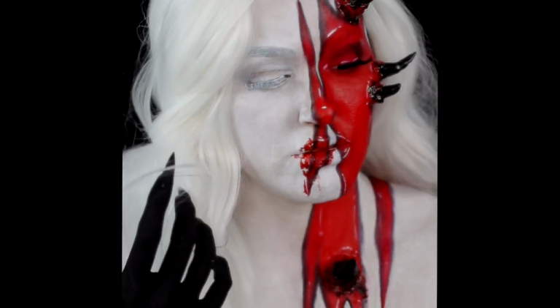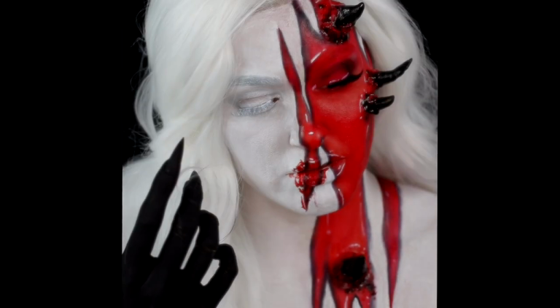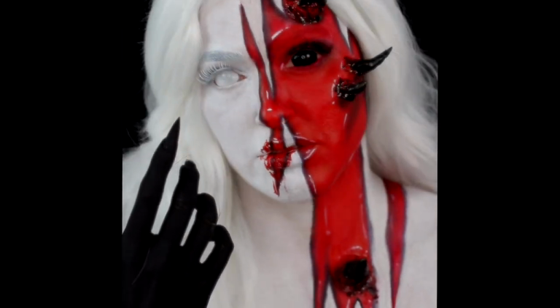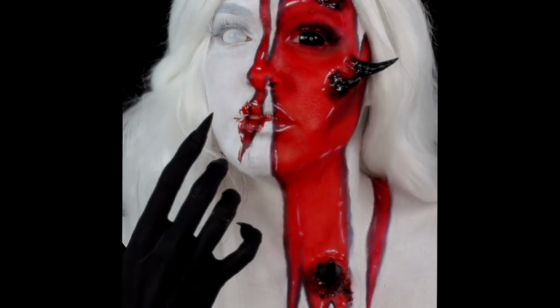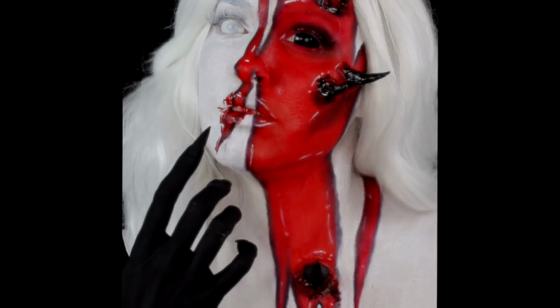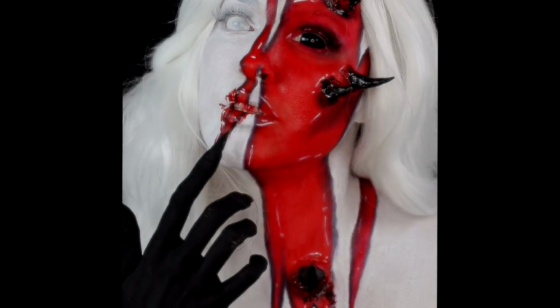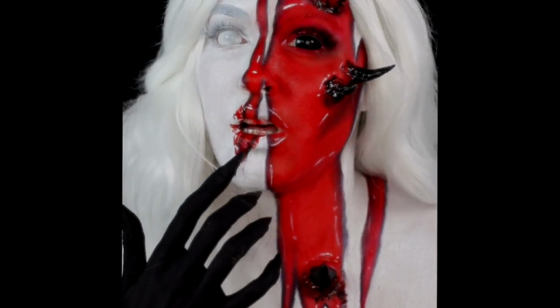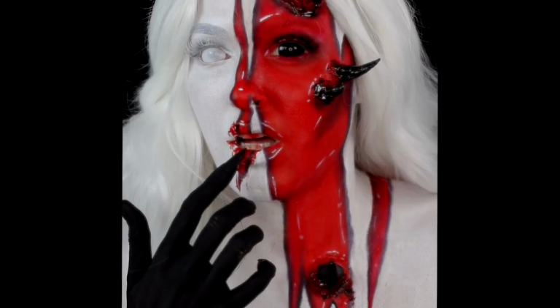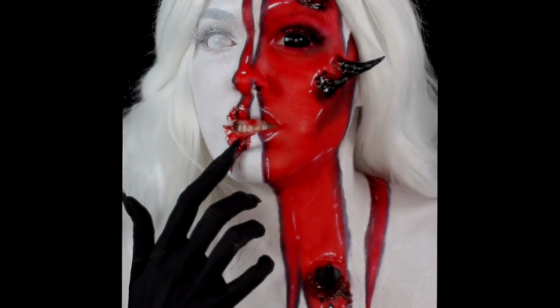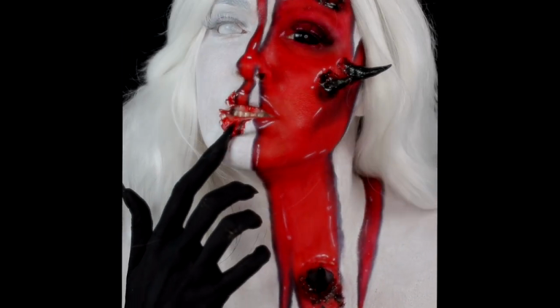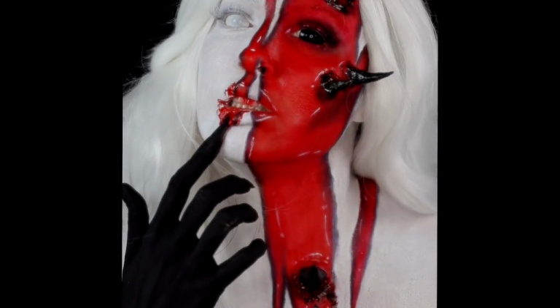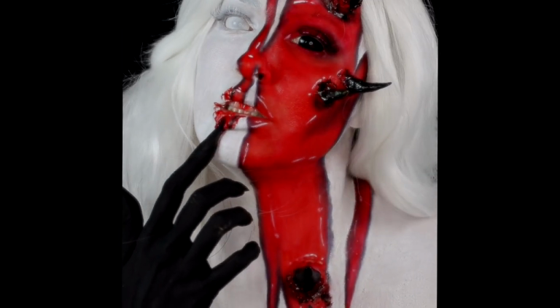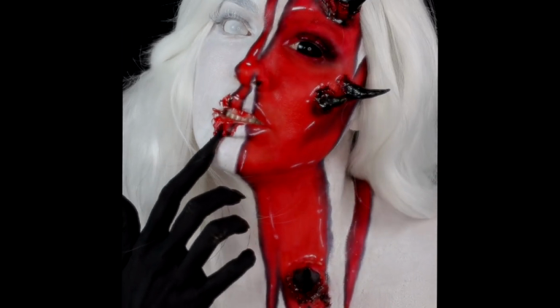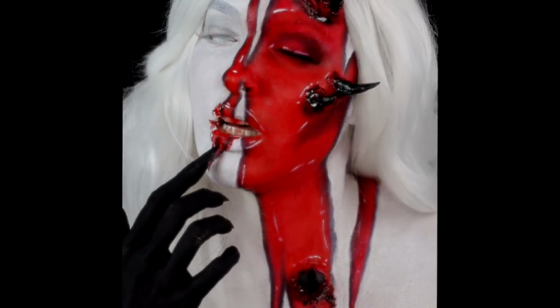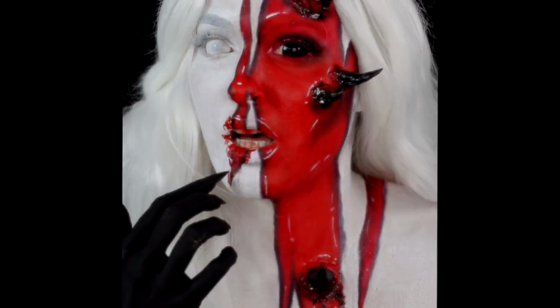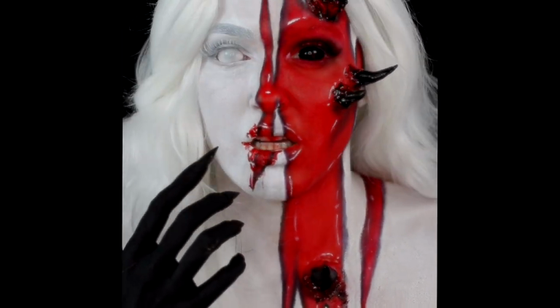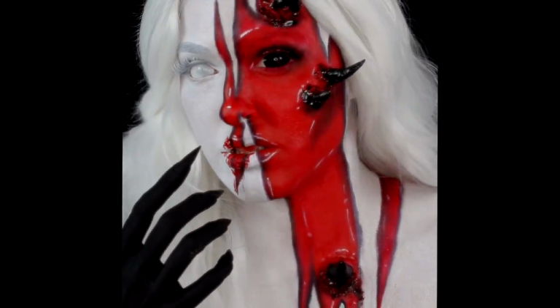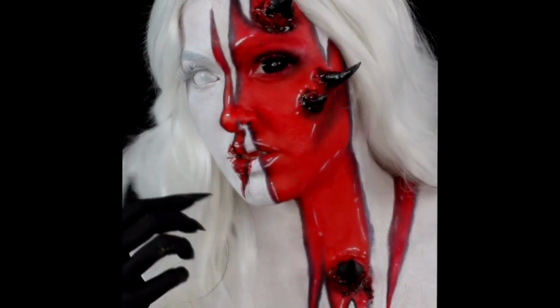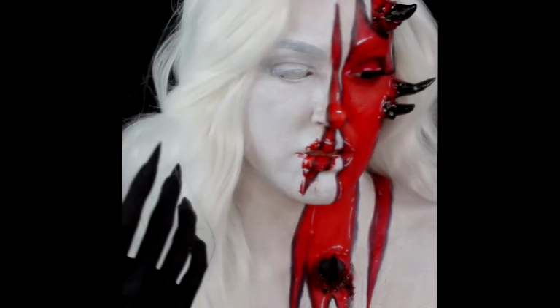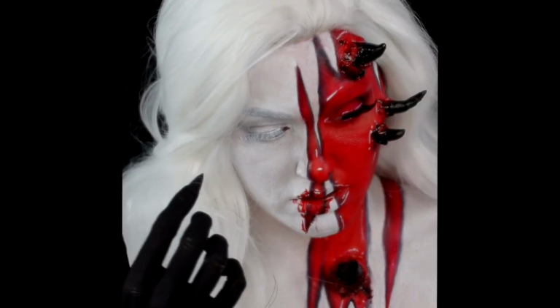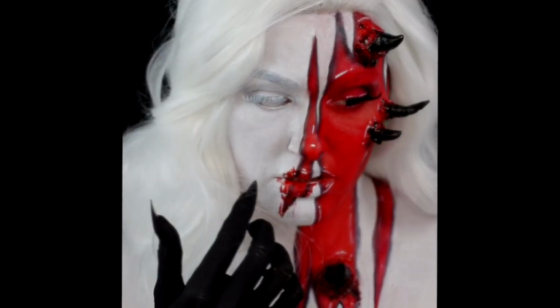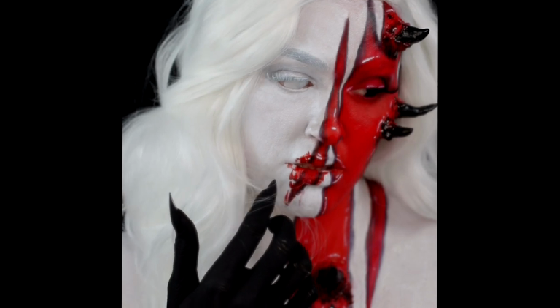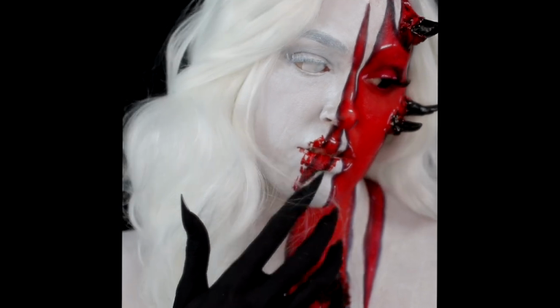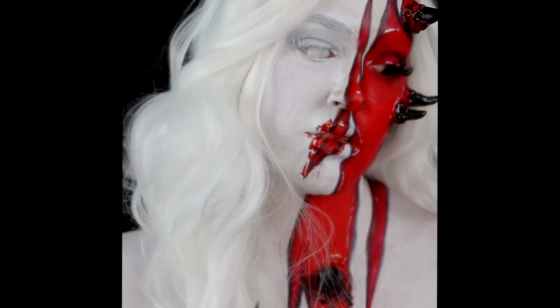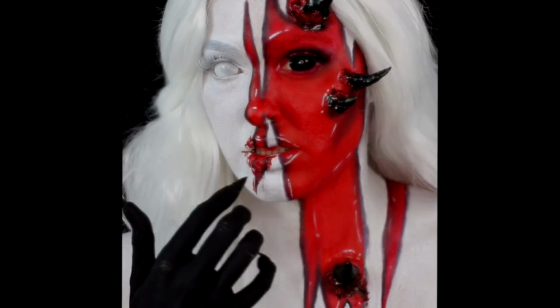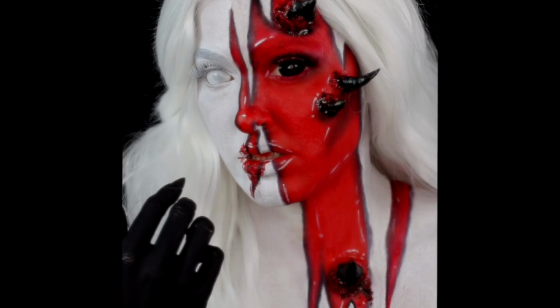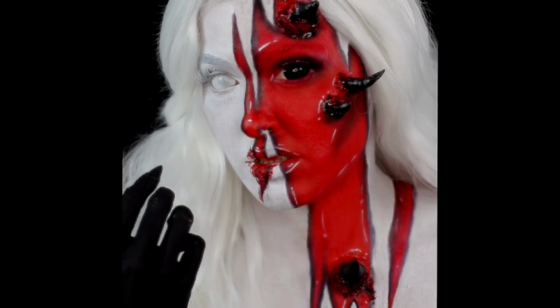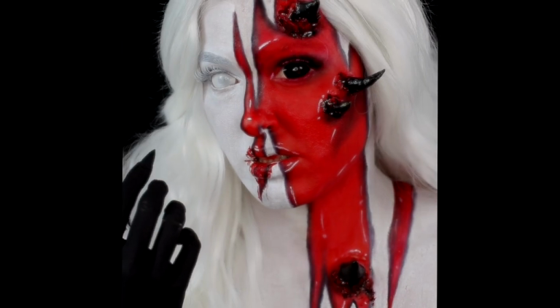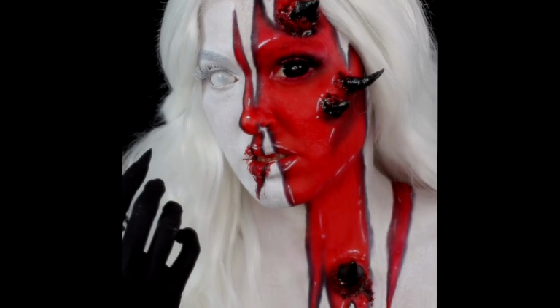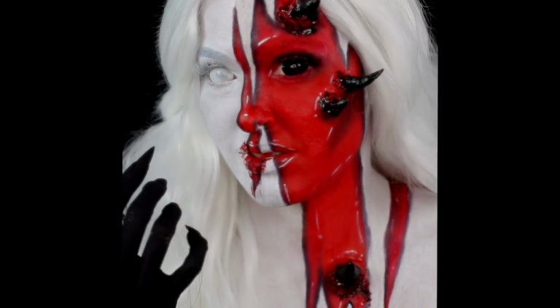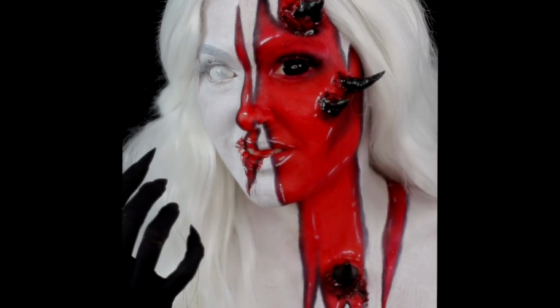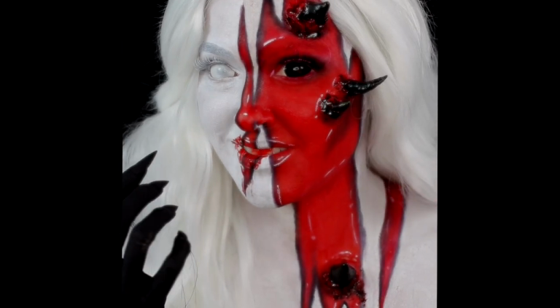Hi everyone and welcome back to my channel. If you'd like to see how I created this inner demon makeup look, then please continue watching.